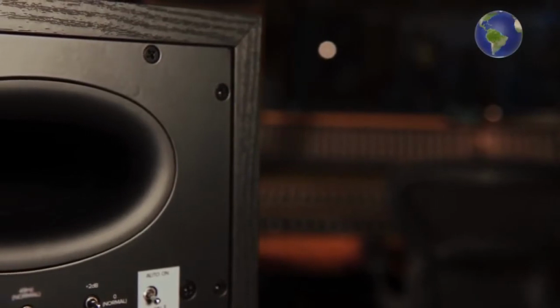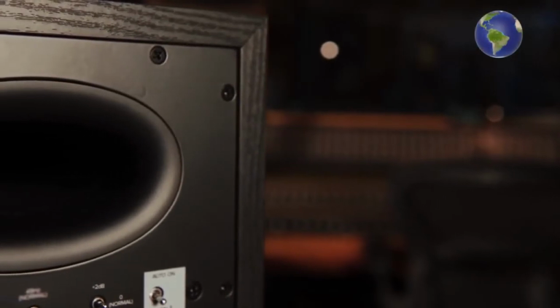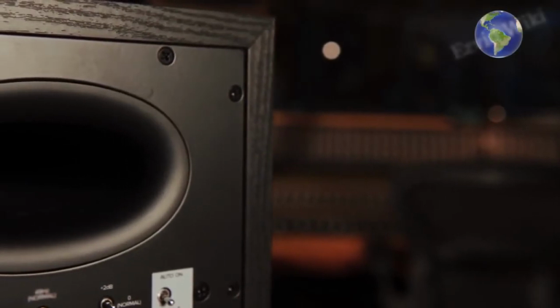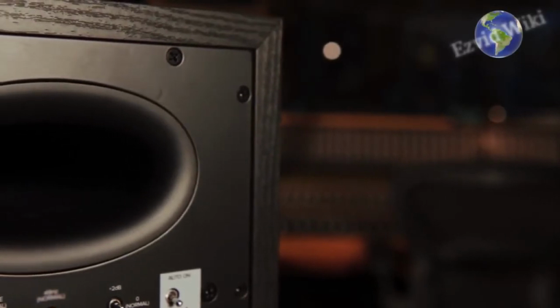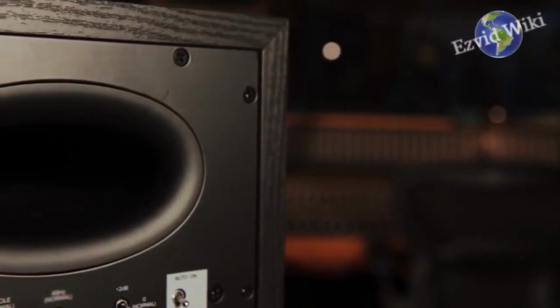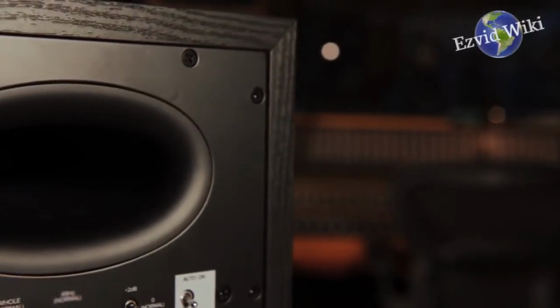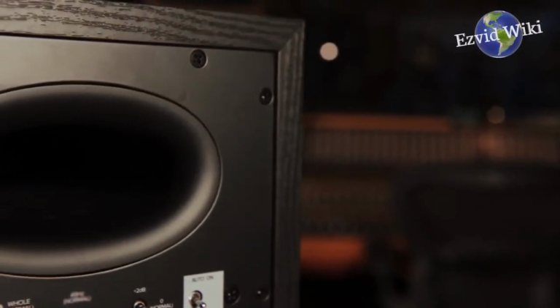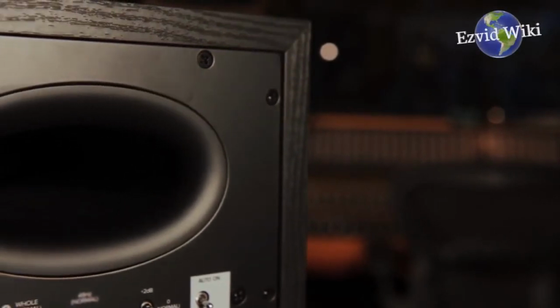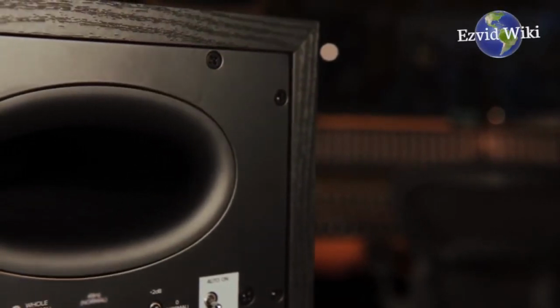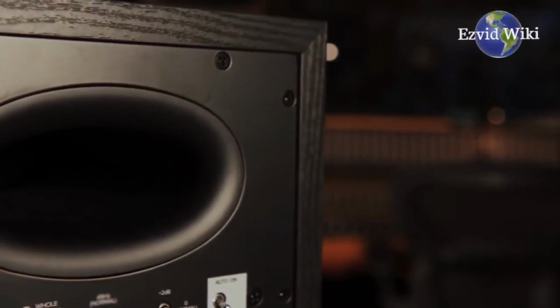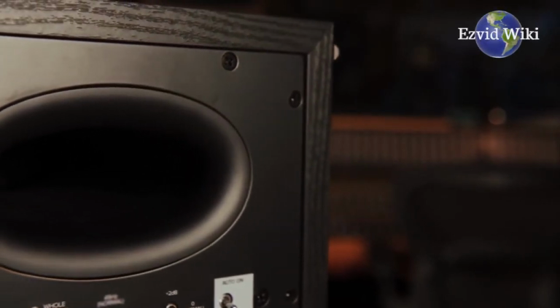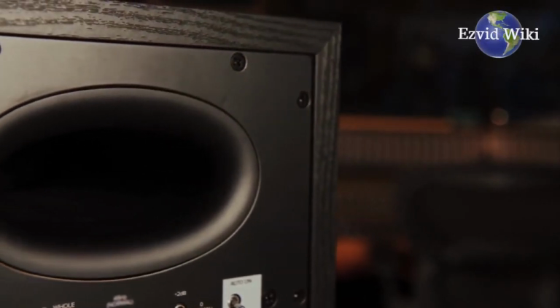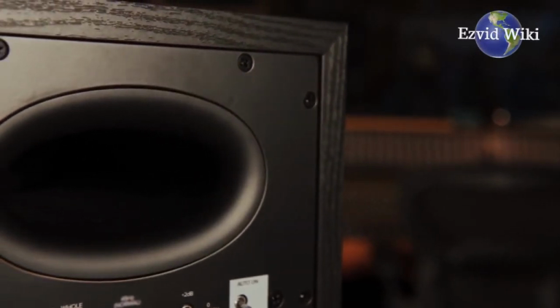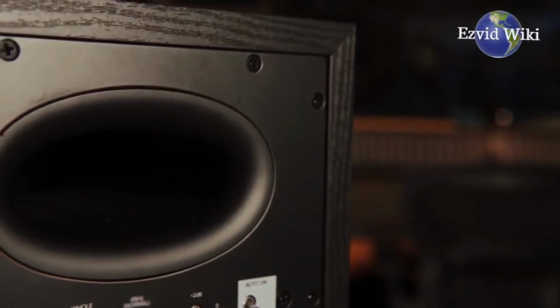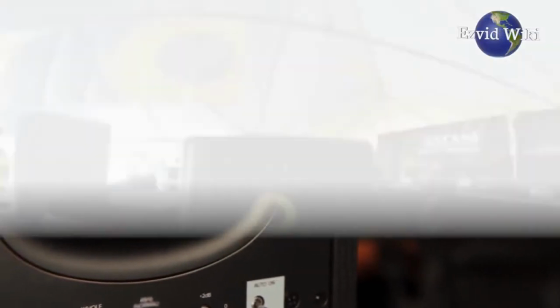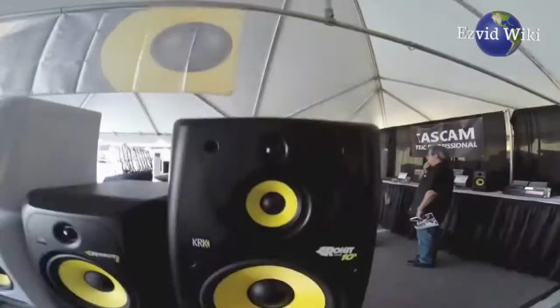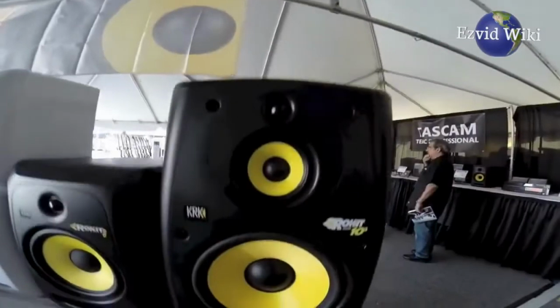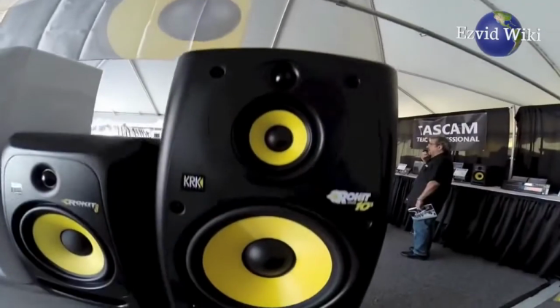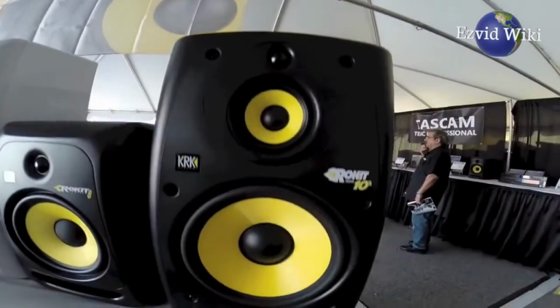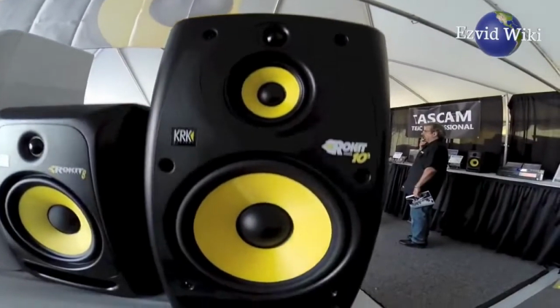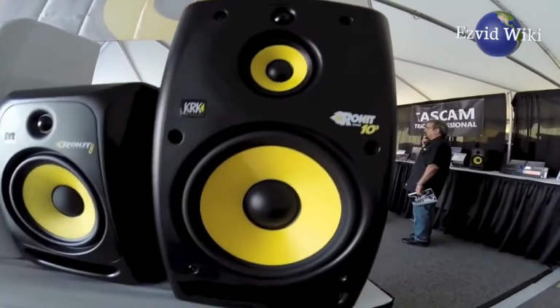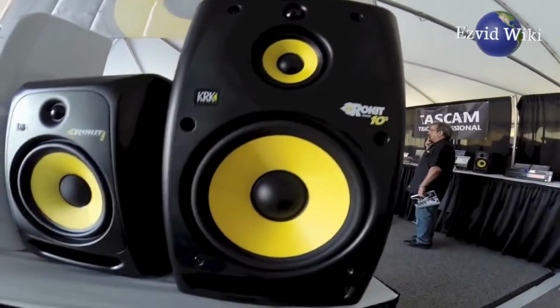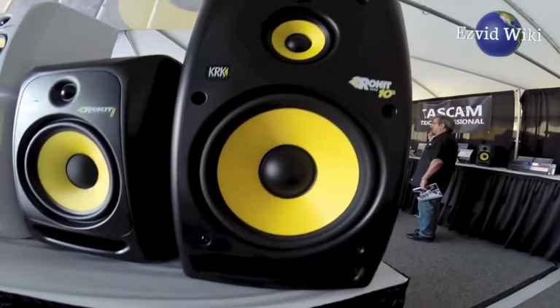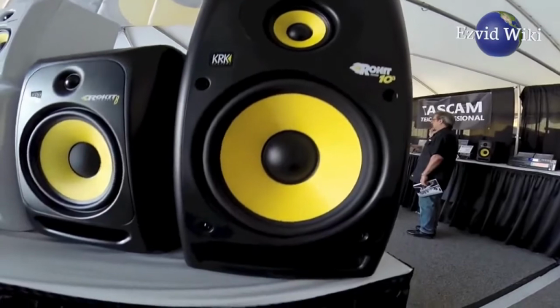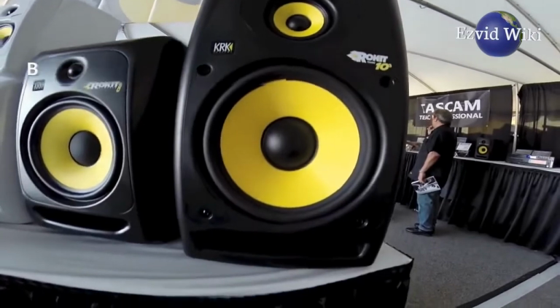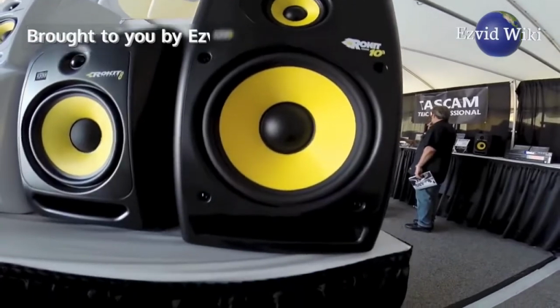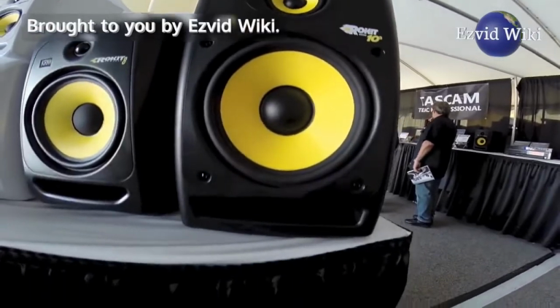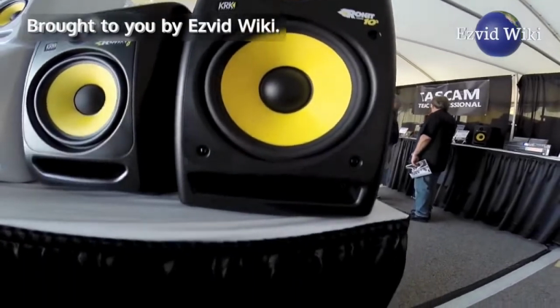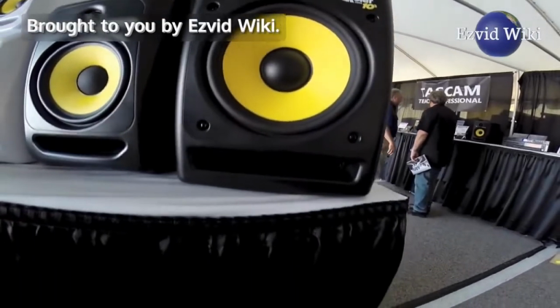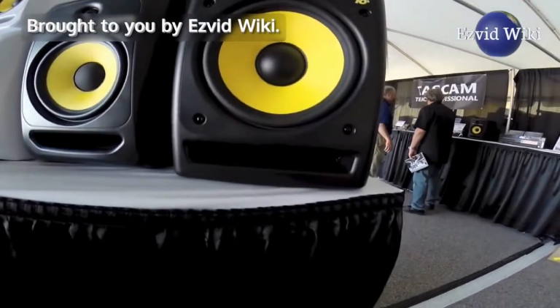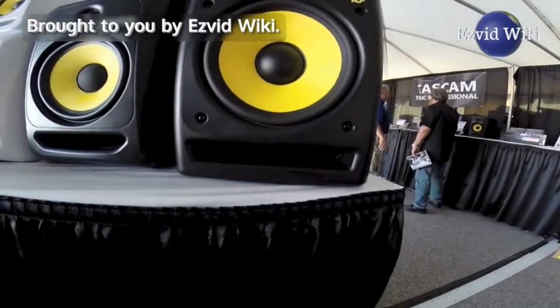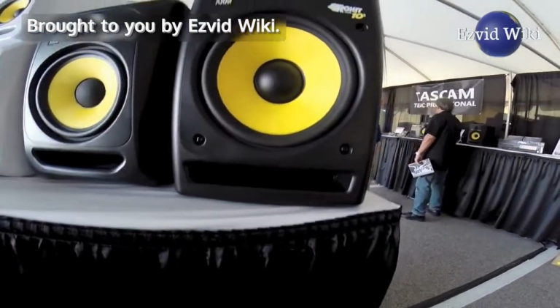These are the 5 facts you need to know about Active Studio Monitors, brought to you by Easyvid Wiki.